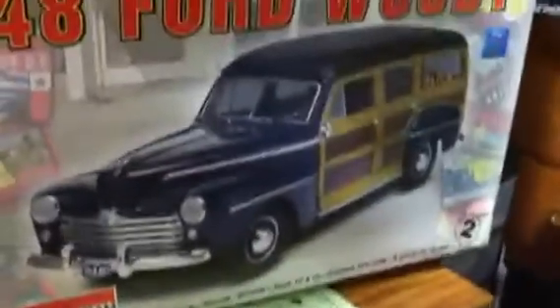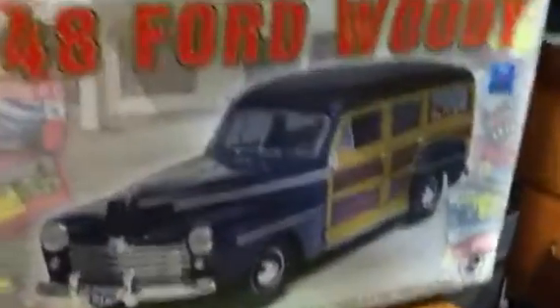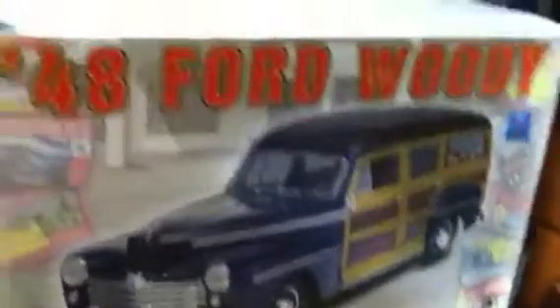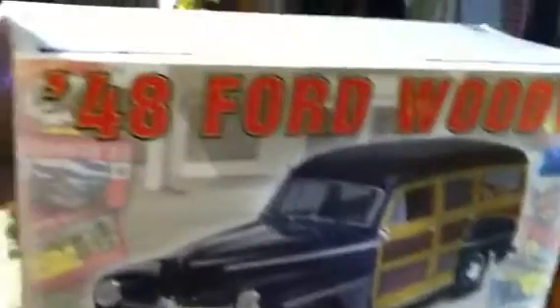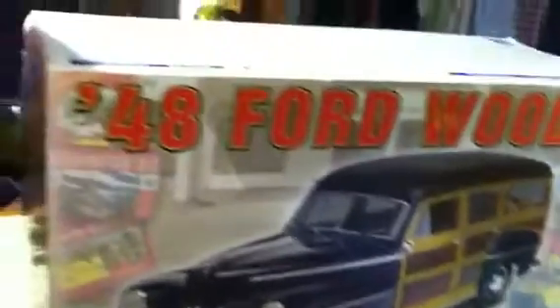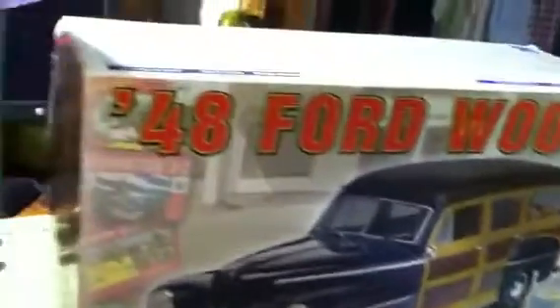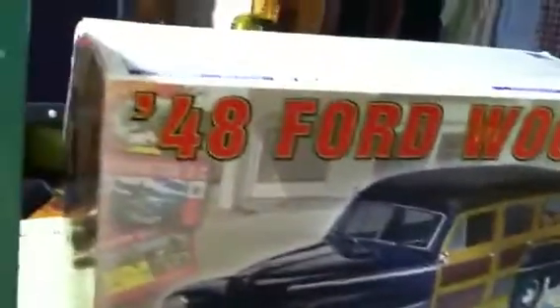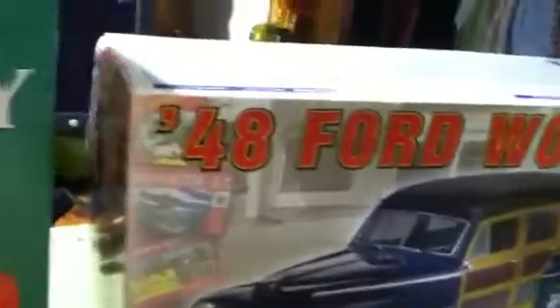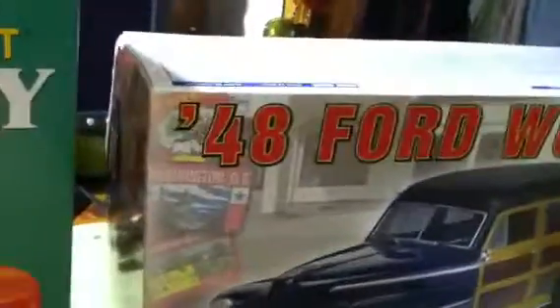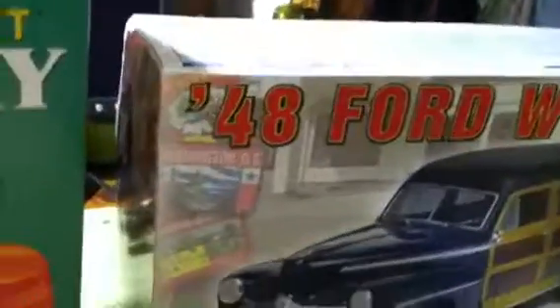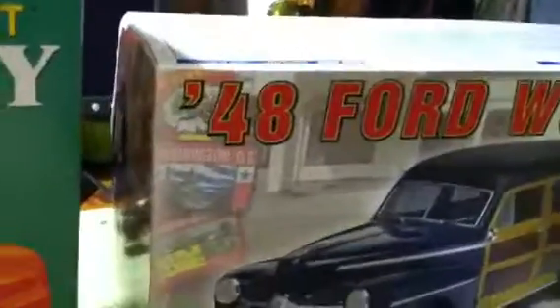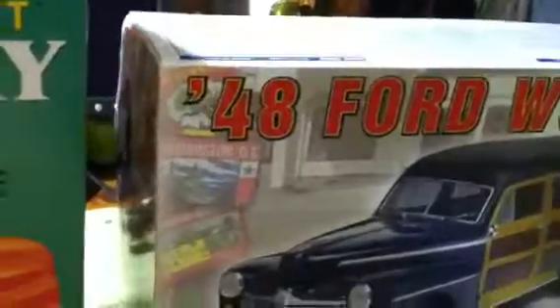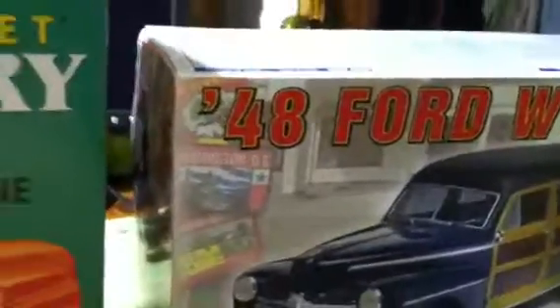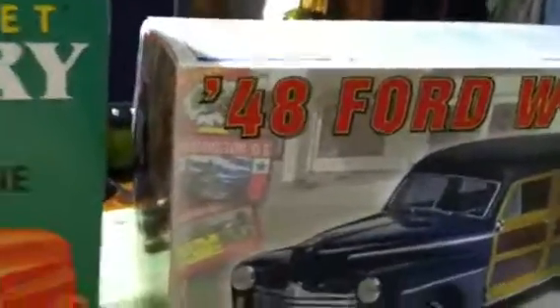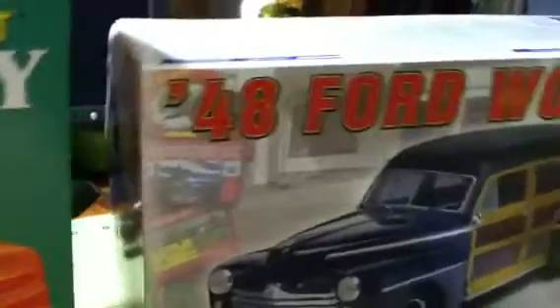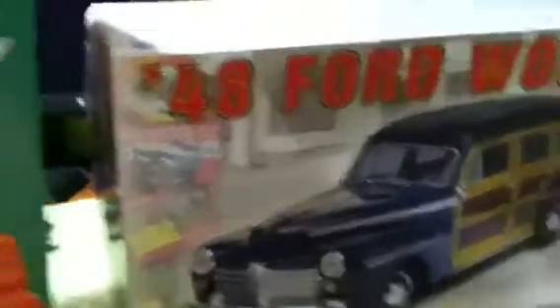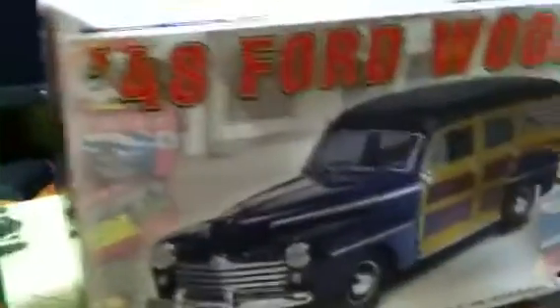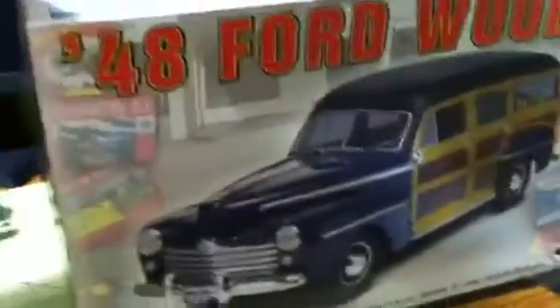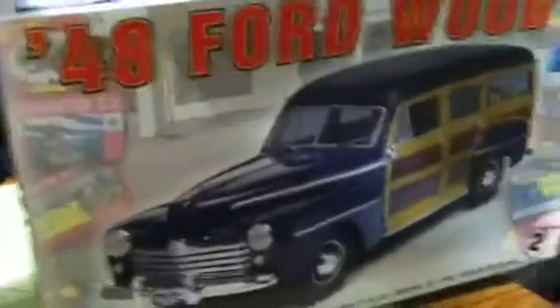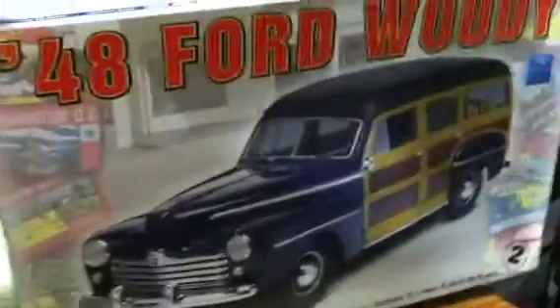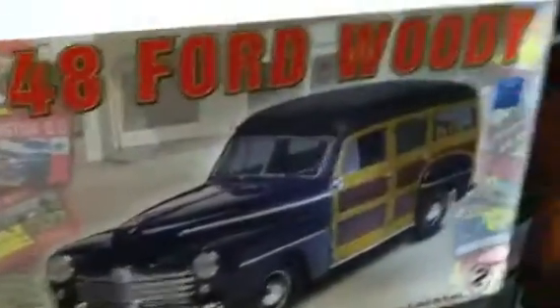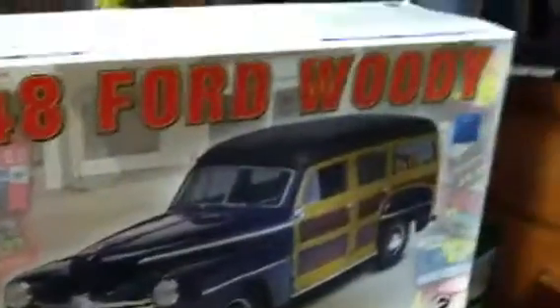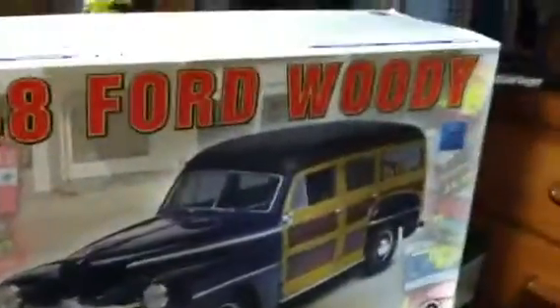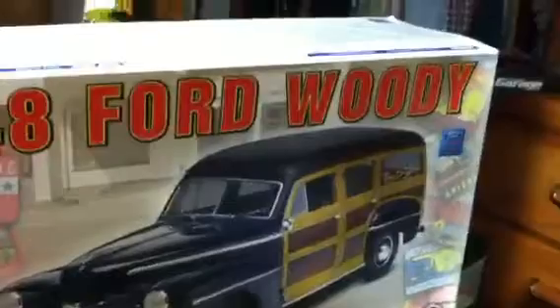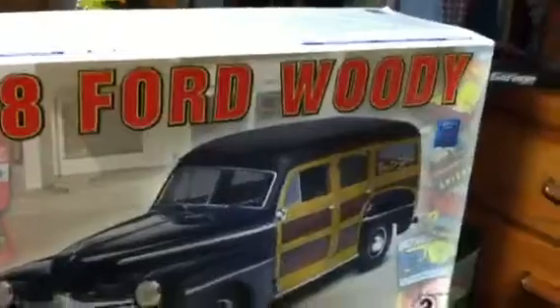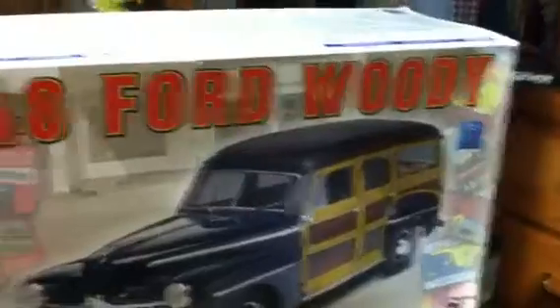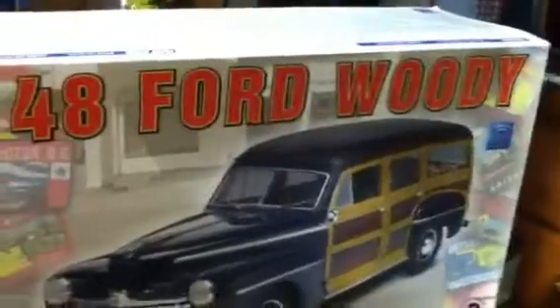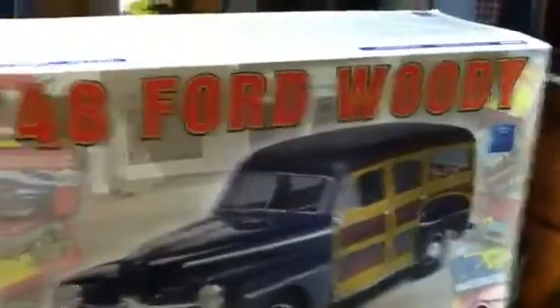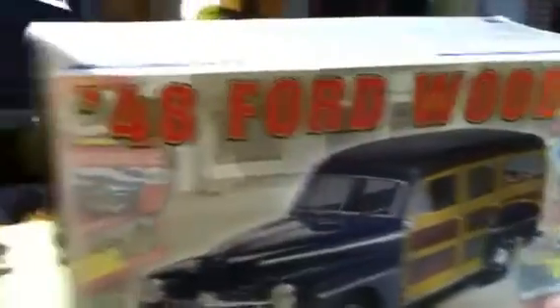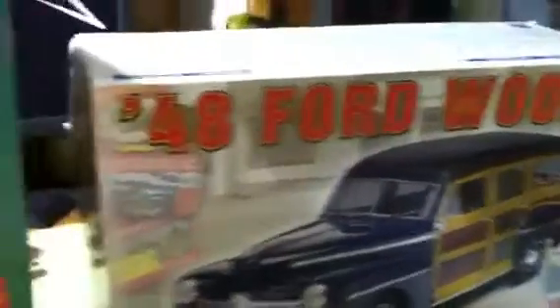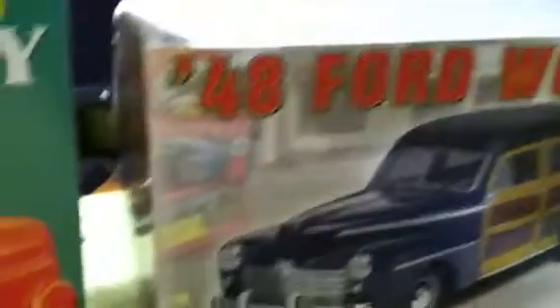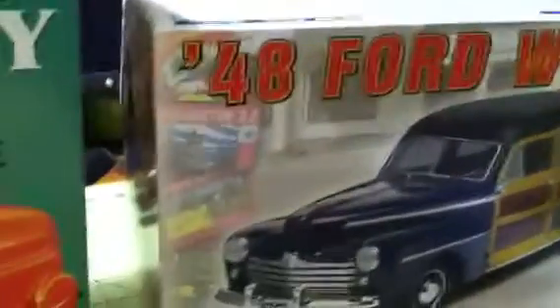And then the third one — y'all have seen this one — the '48 Ford Woody.